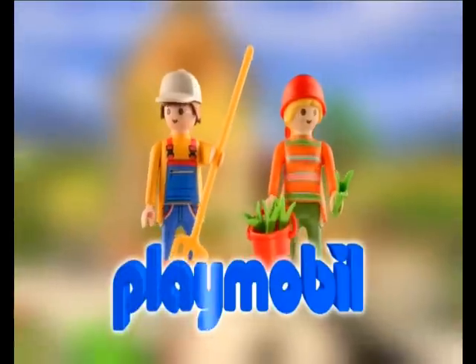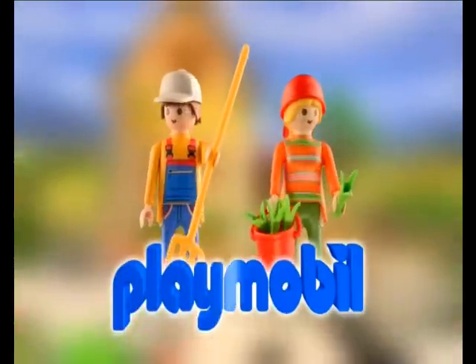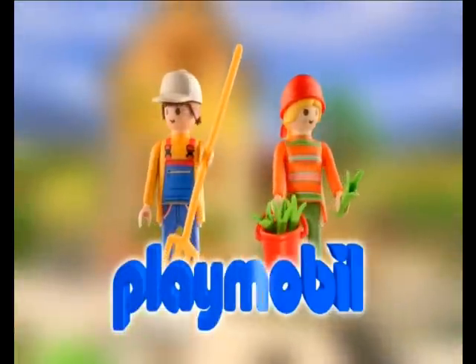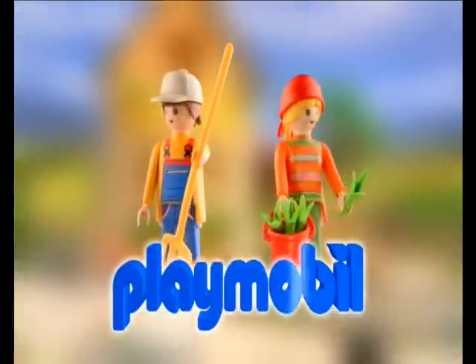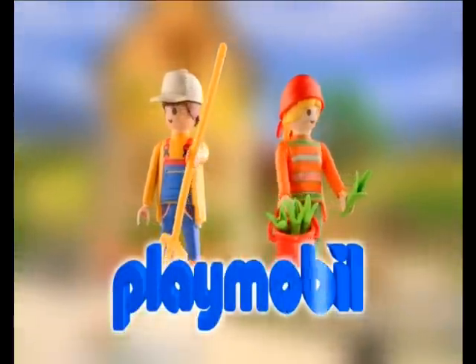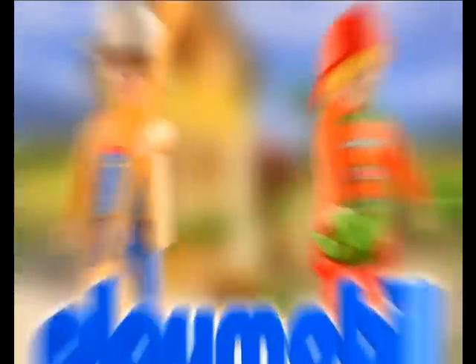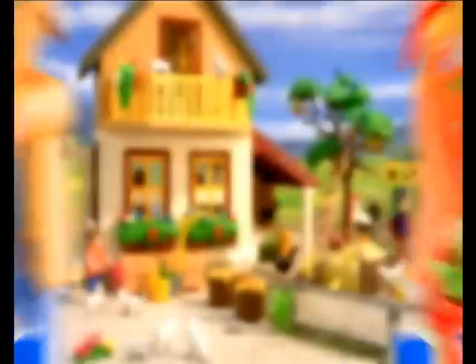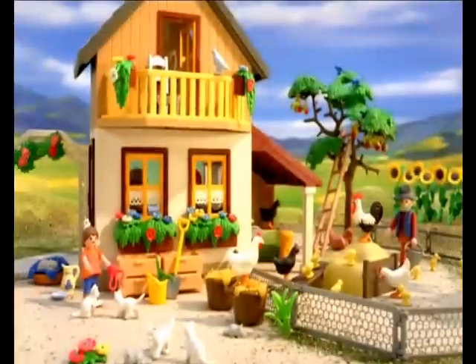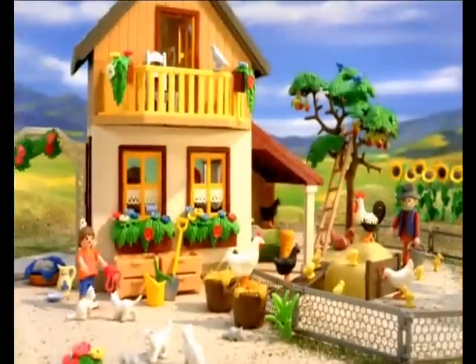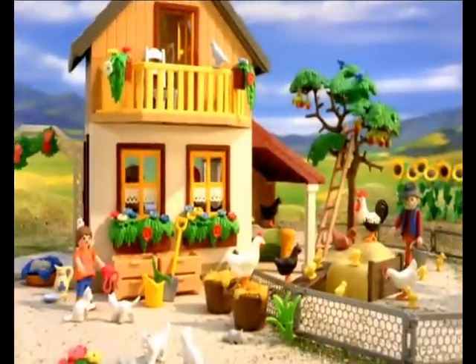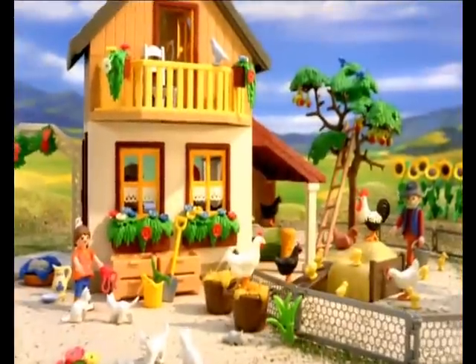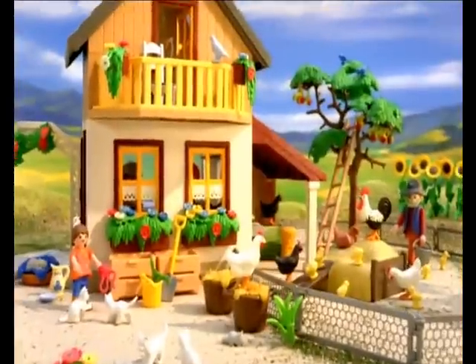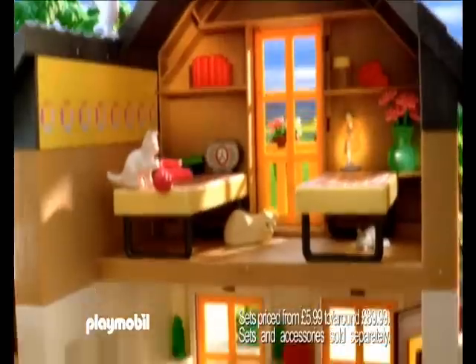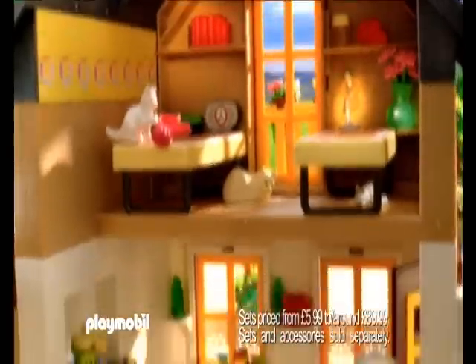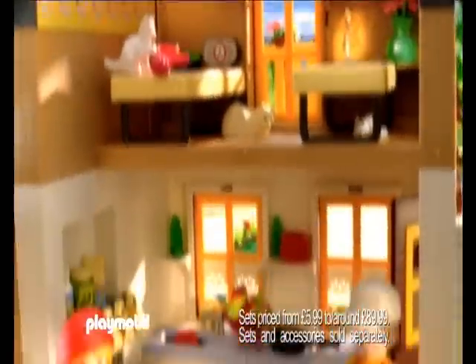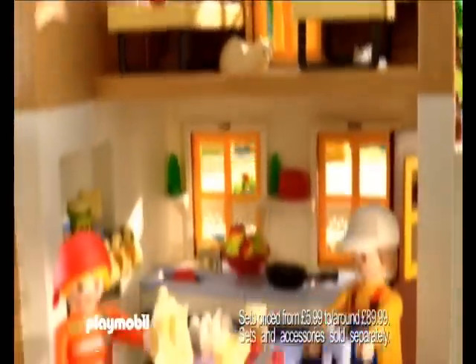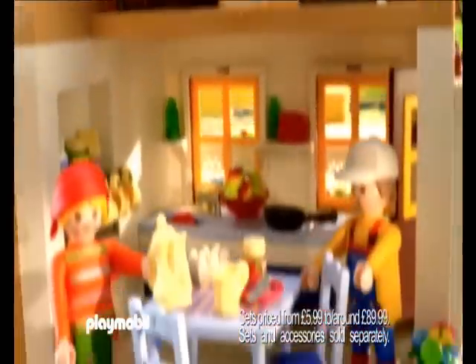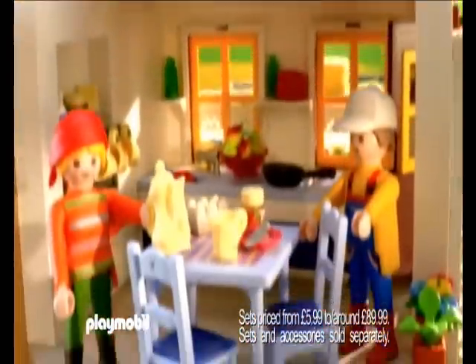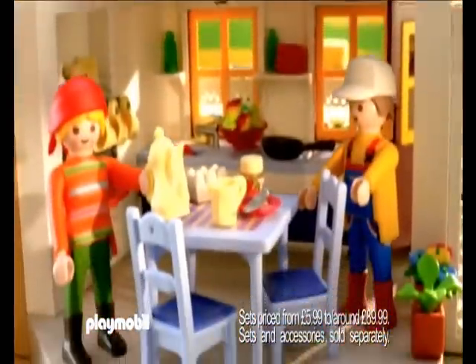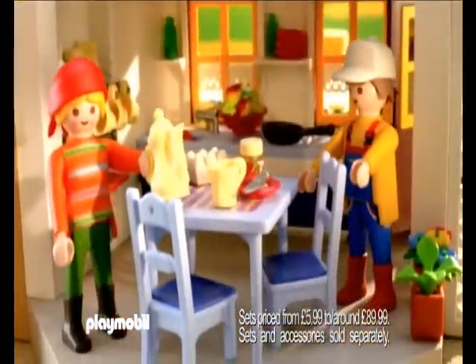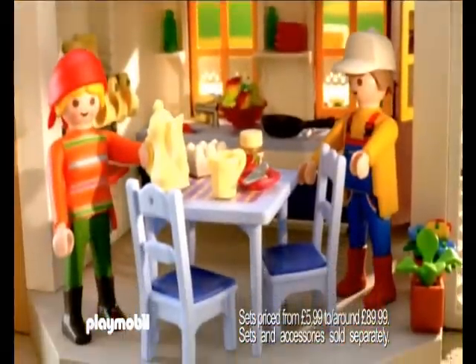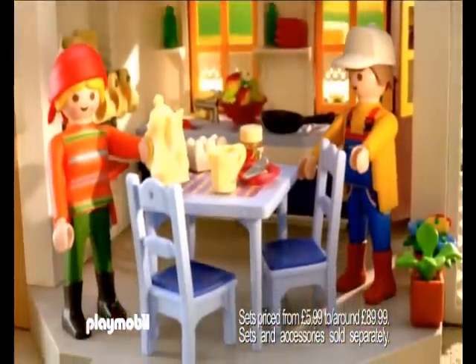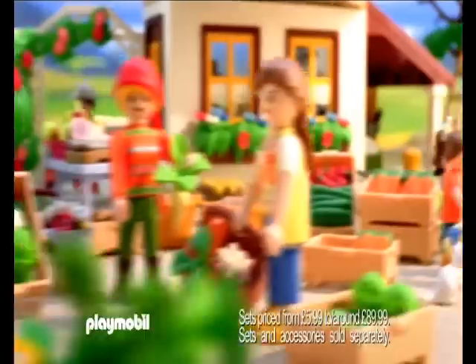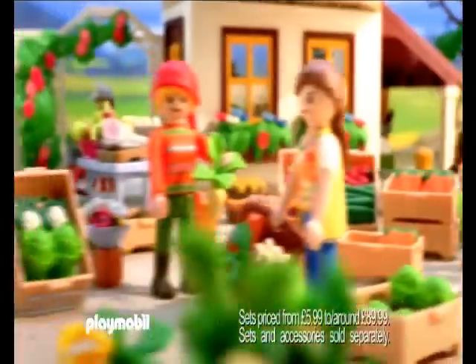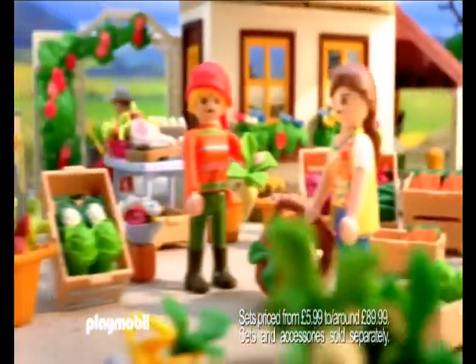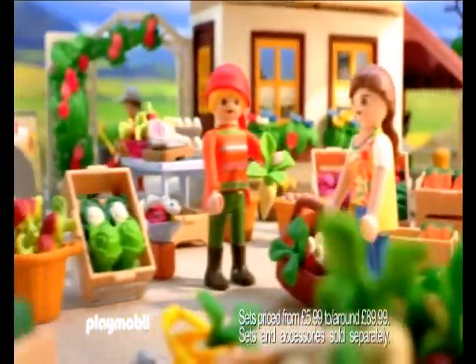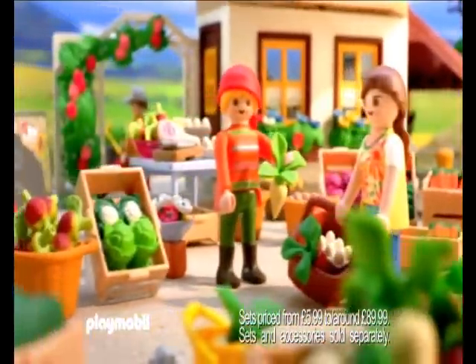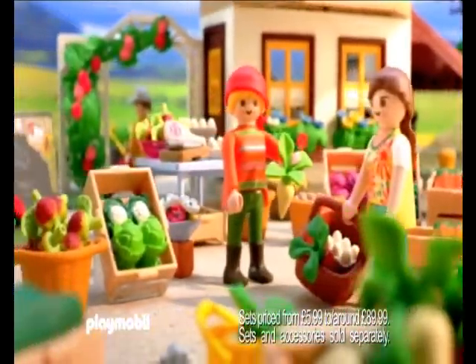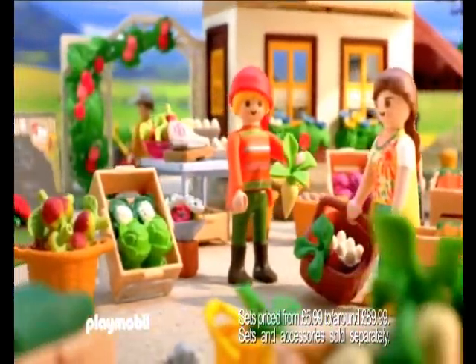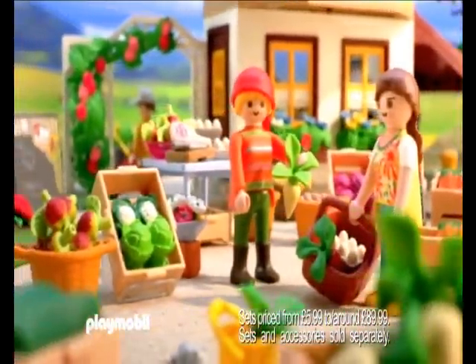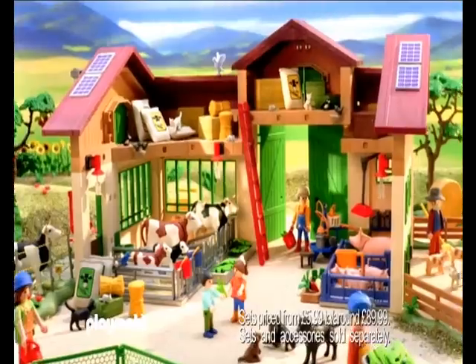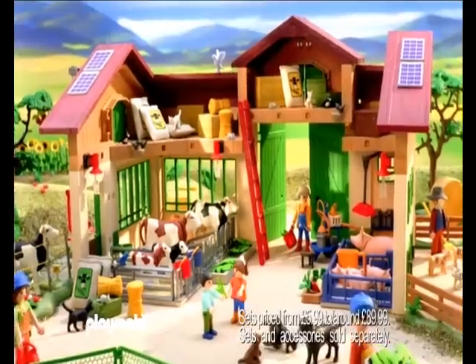Enjoy a day on the farm with Playmobil. Breakfast is served in the farmhouse before opening the farm shop.